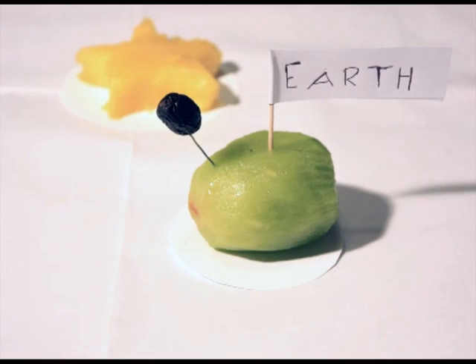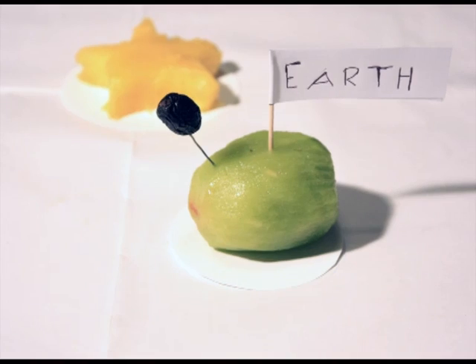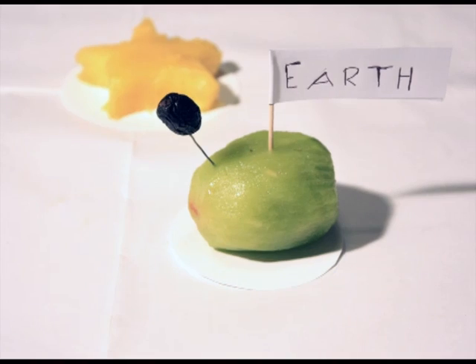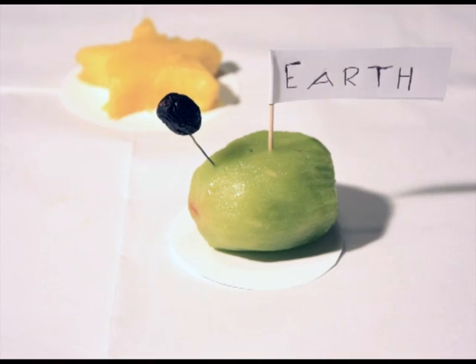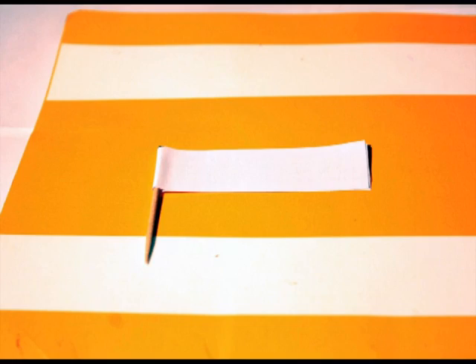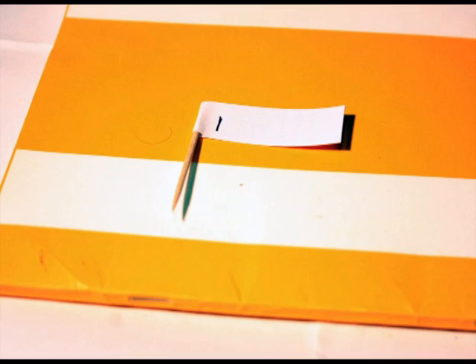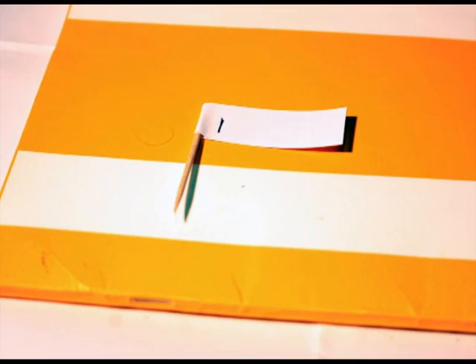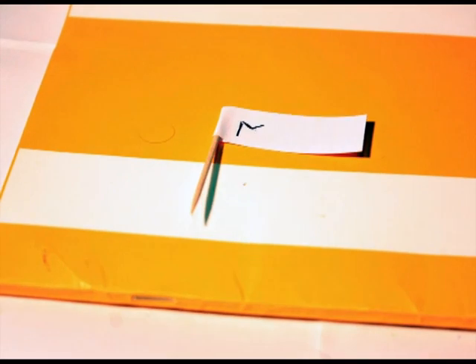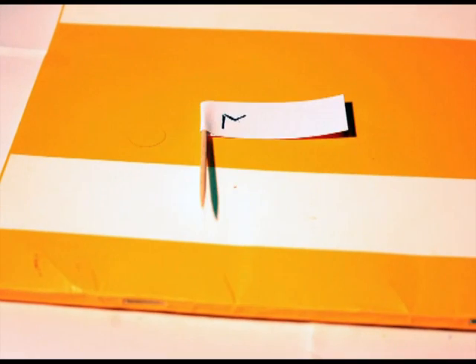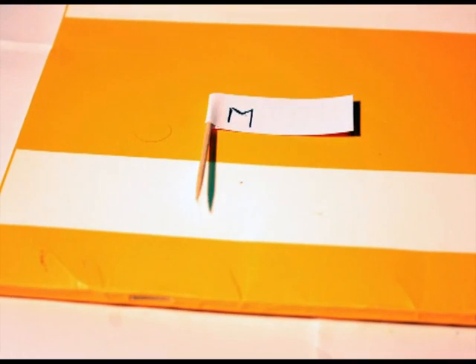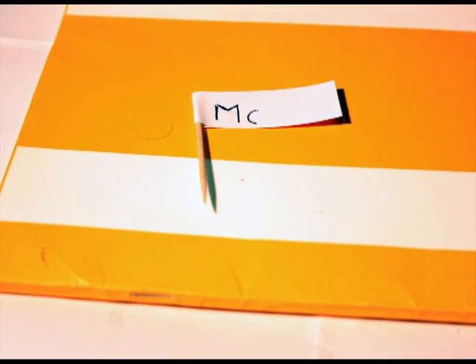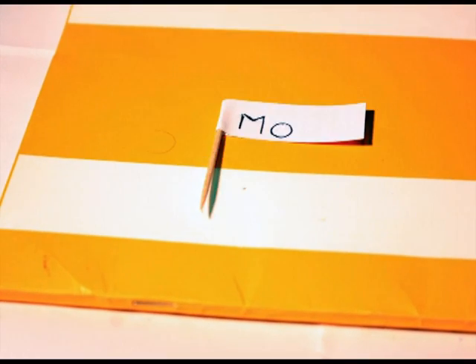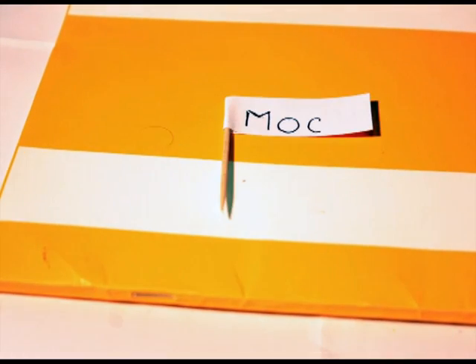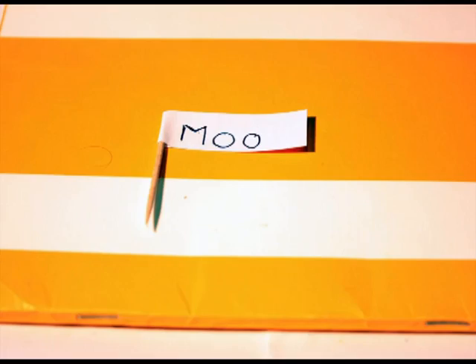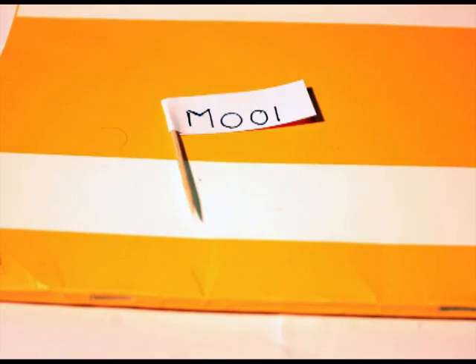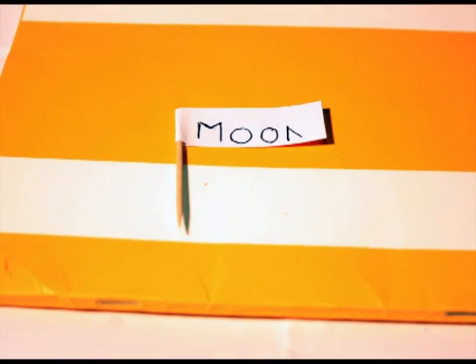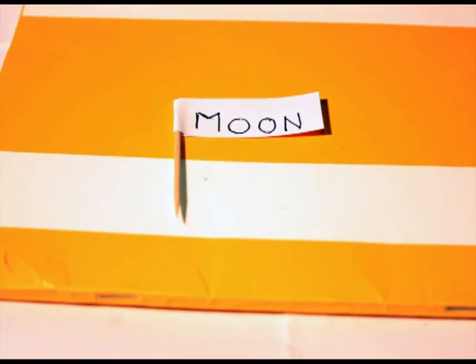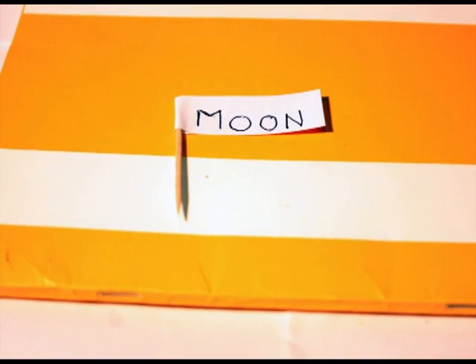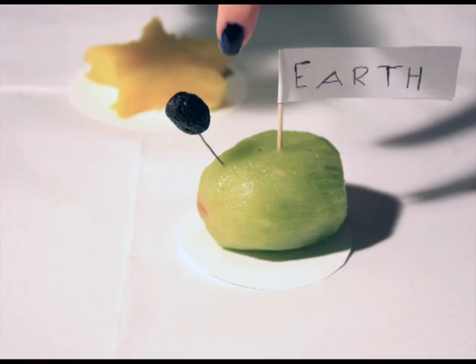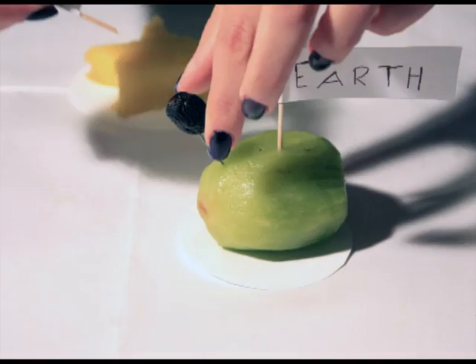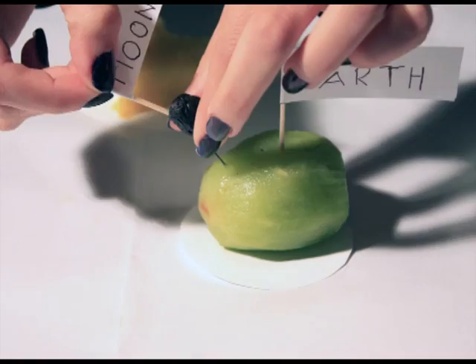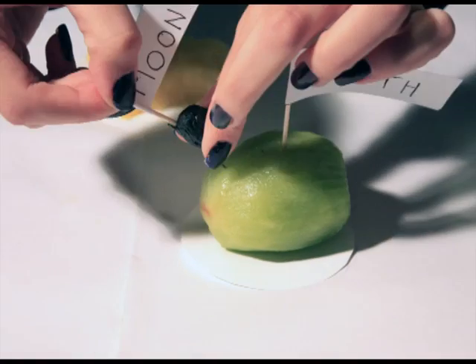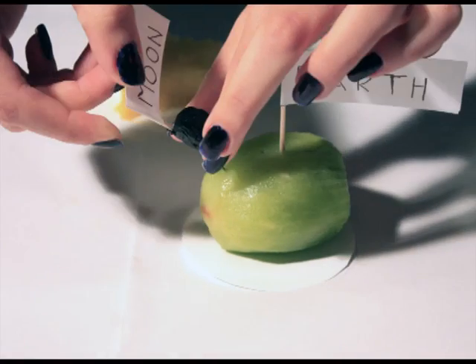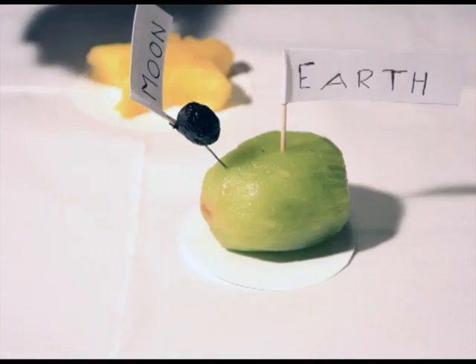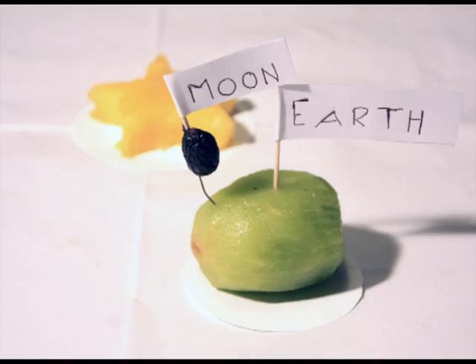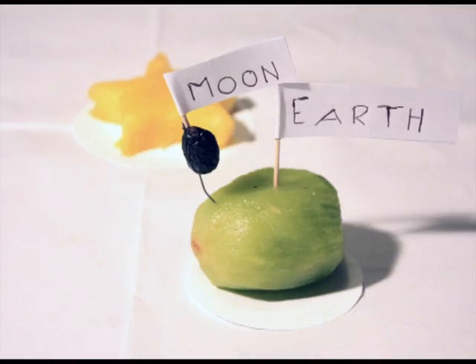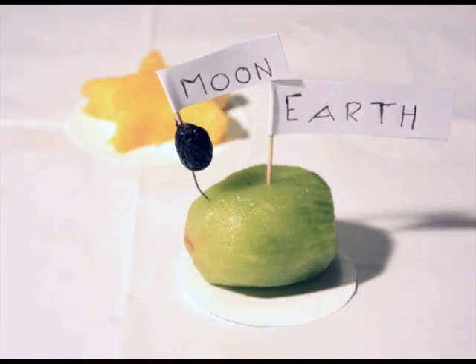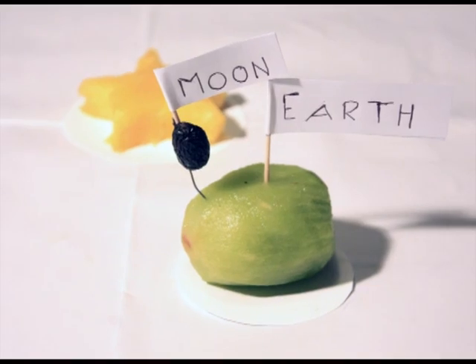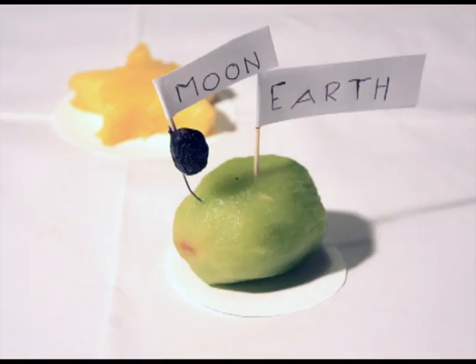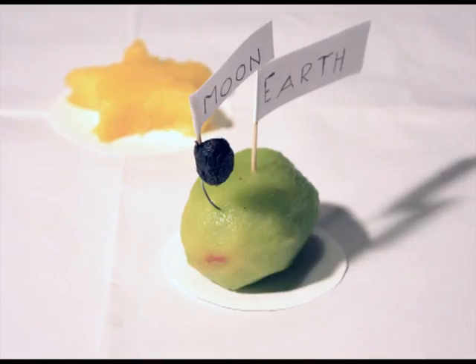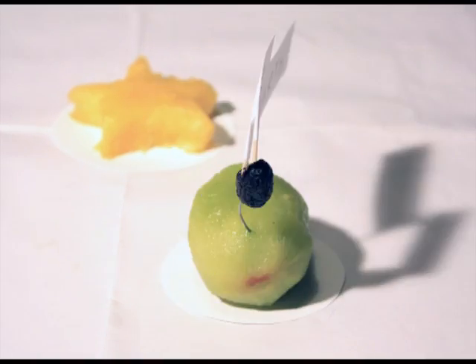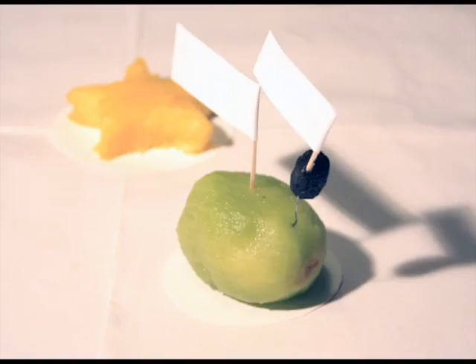Don't forget there are also moons in the solar system, and we have the most beautiful one that travels around the Earth.